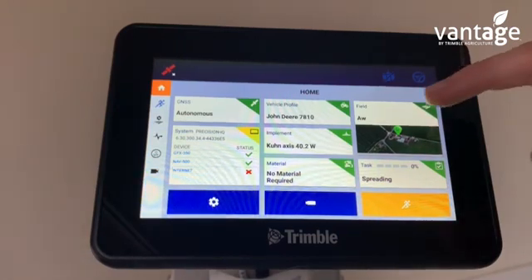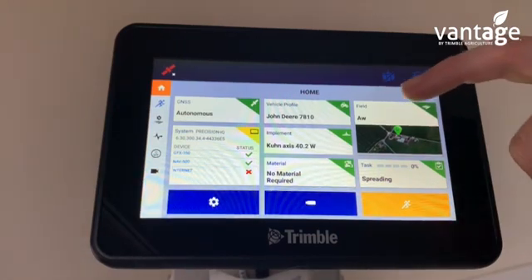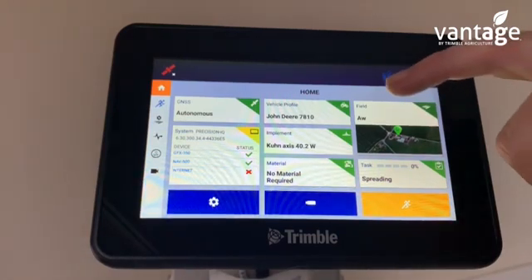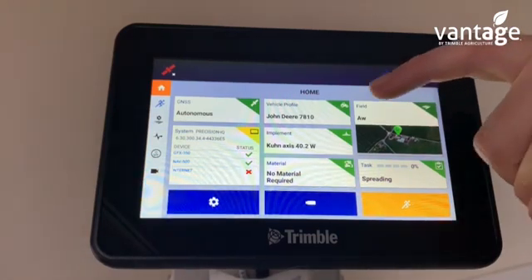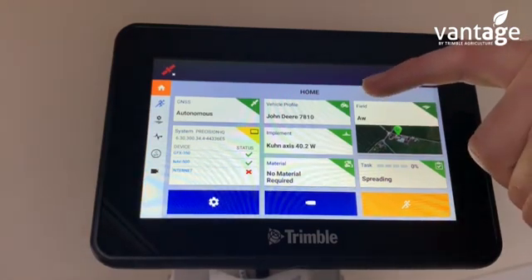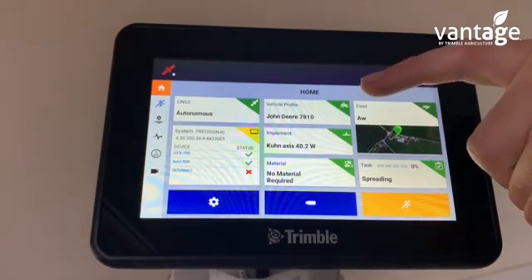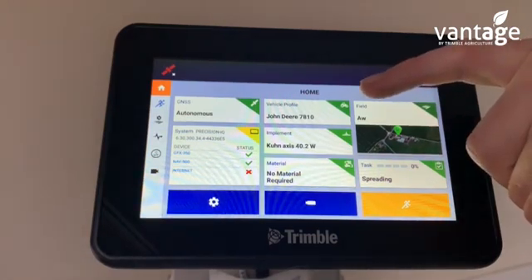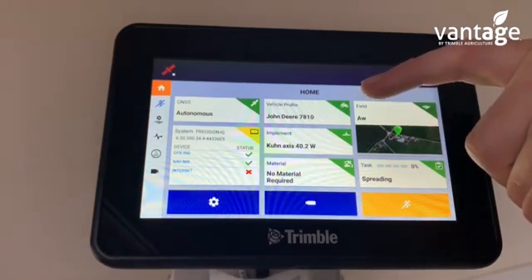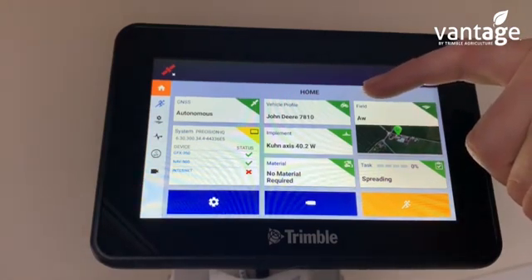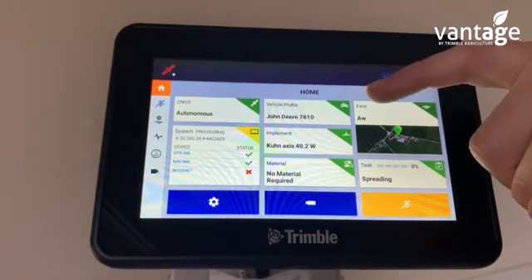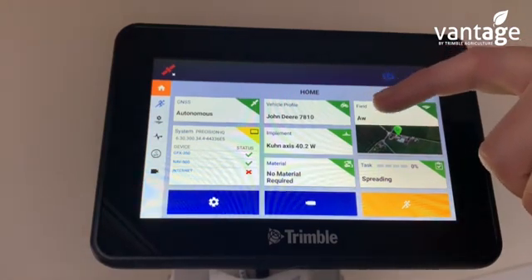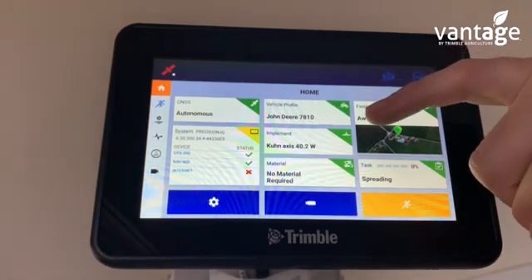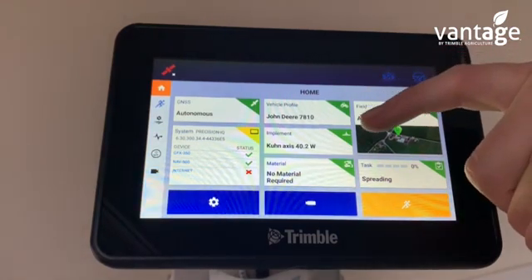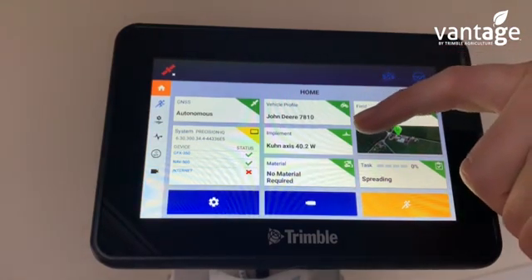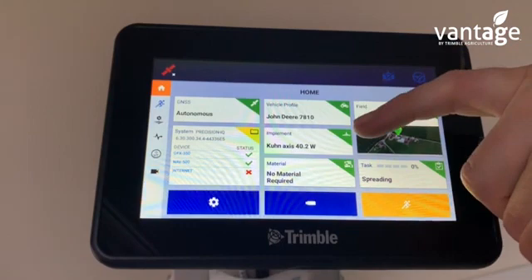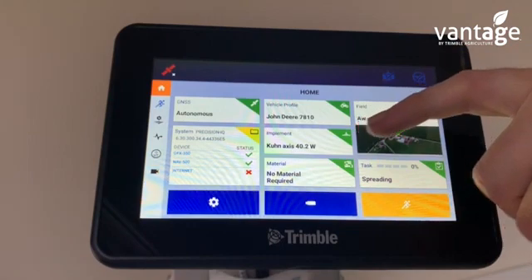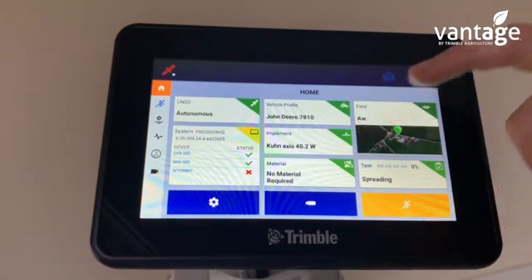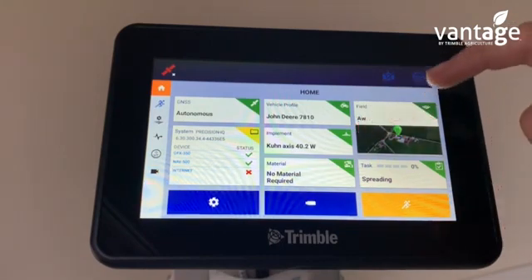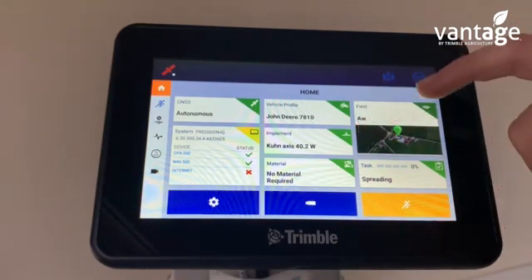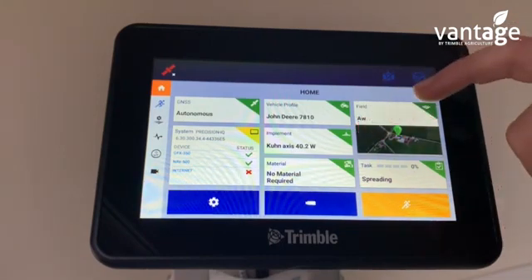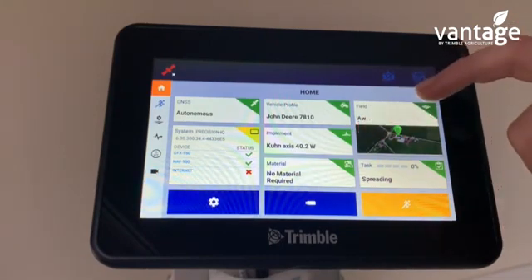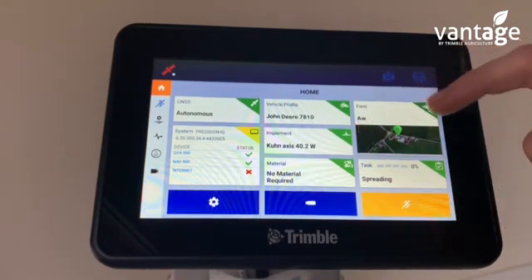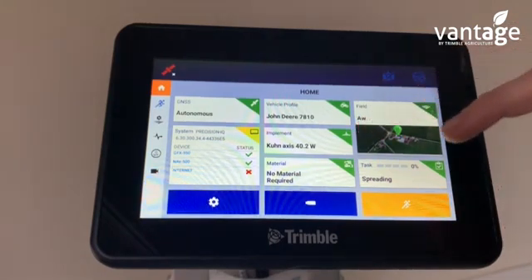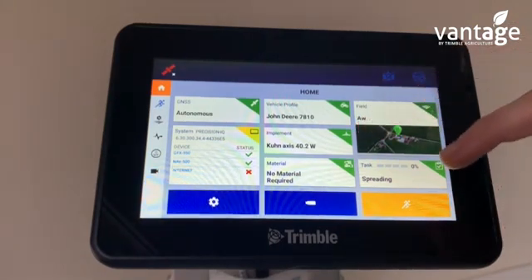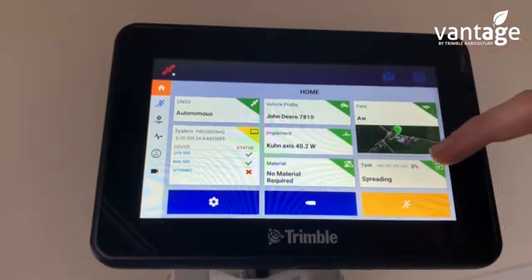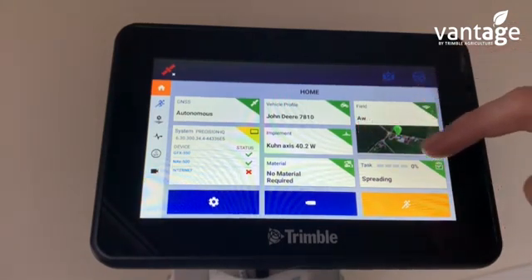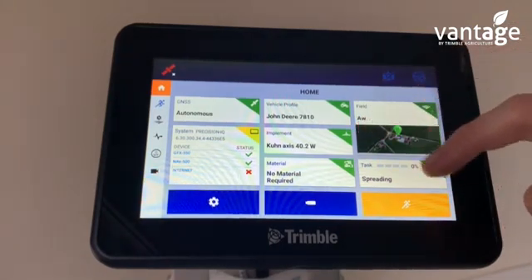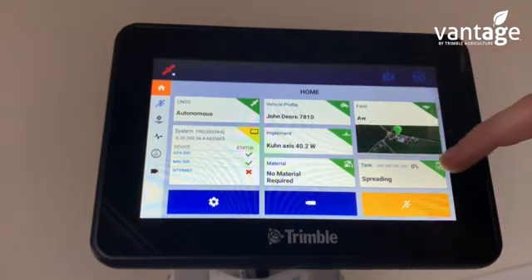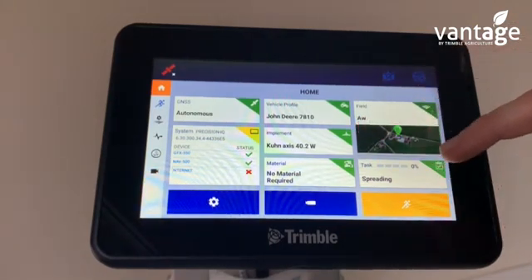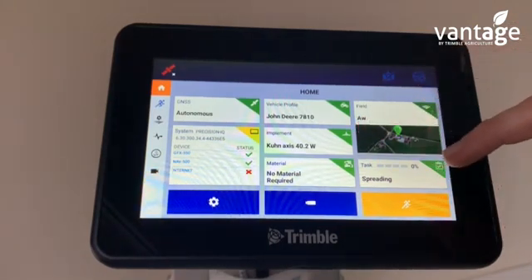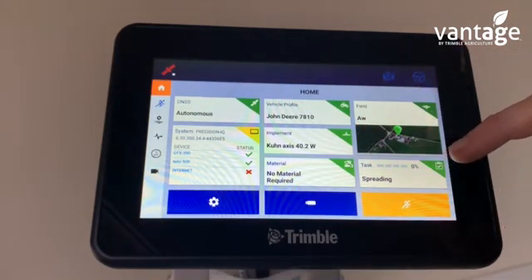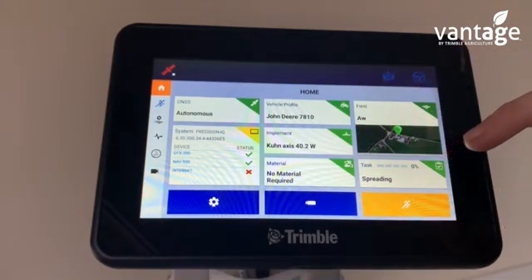Here we have our vehicle profile, our implement, our field, and also our task.